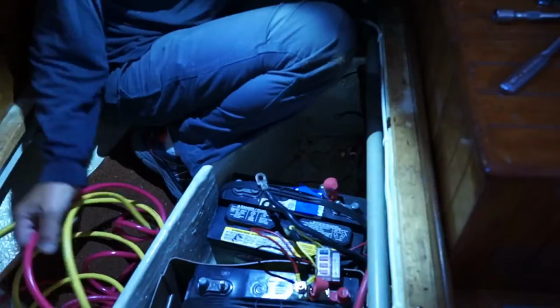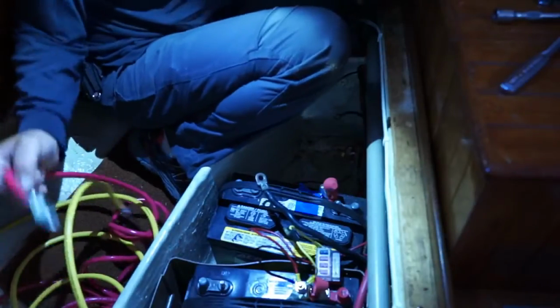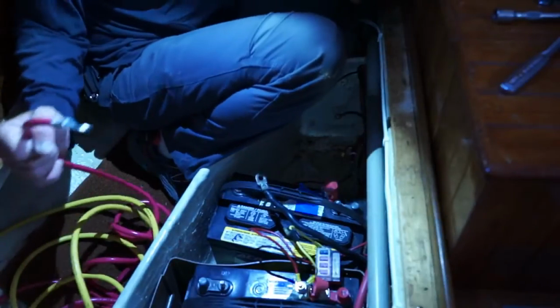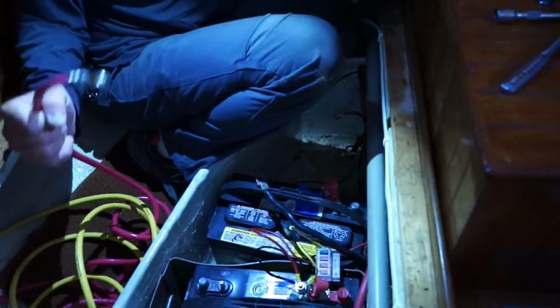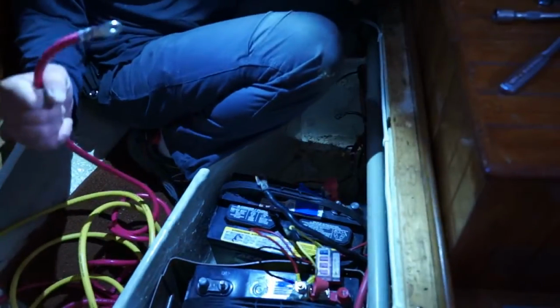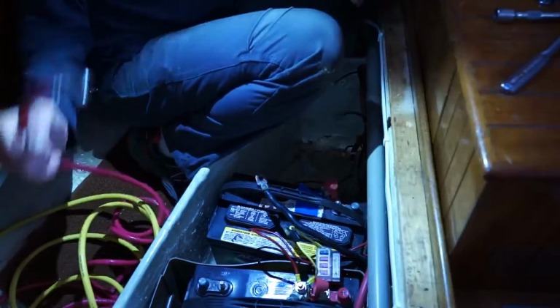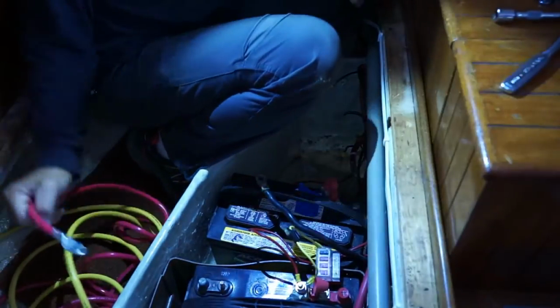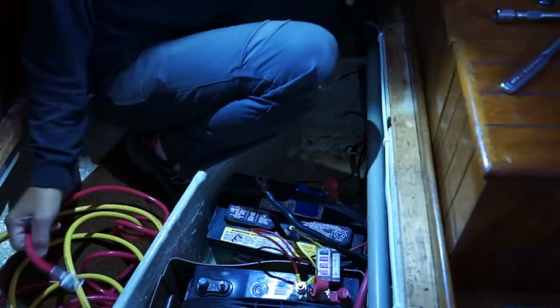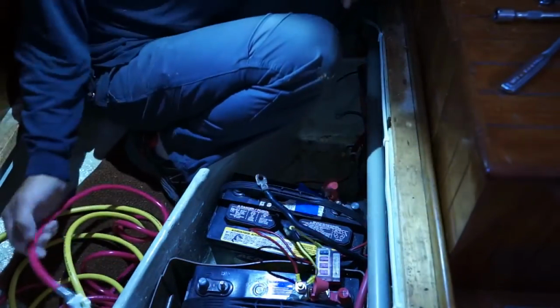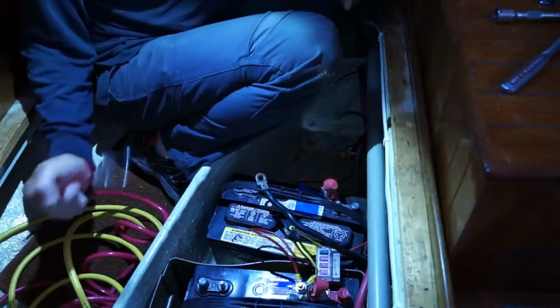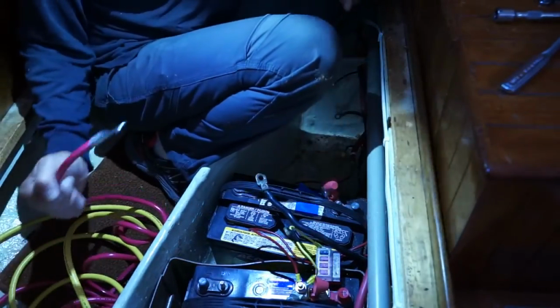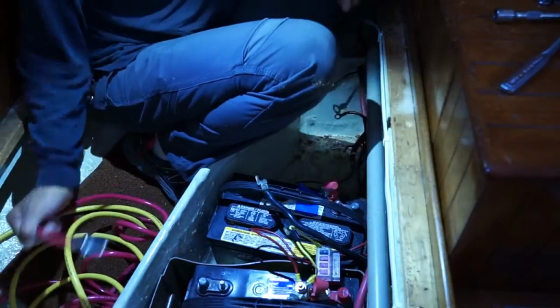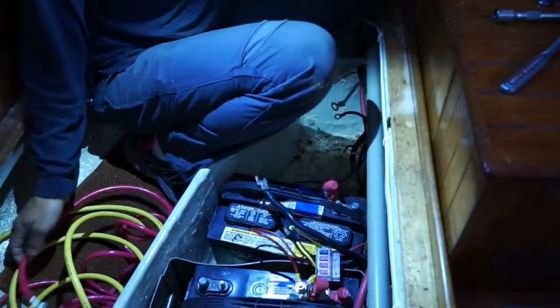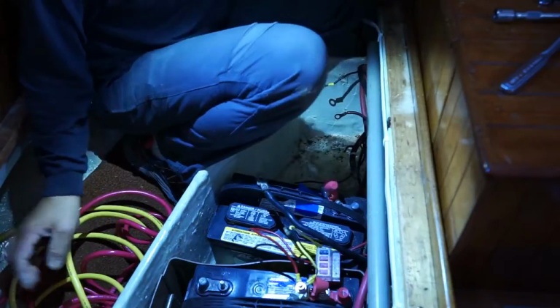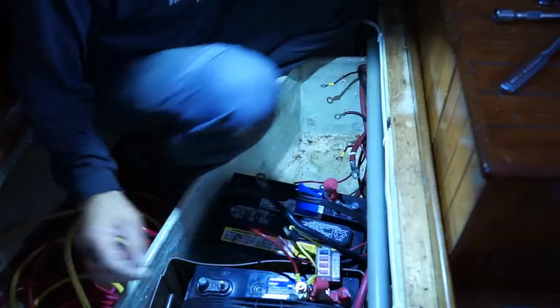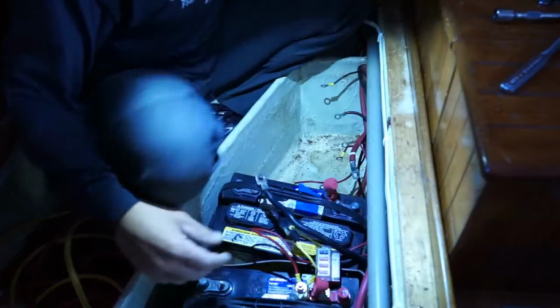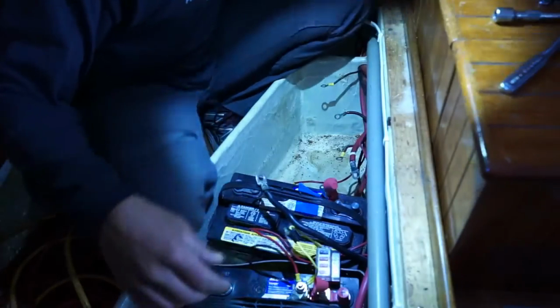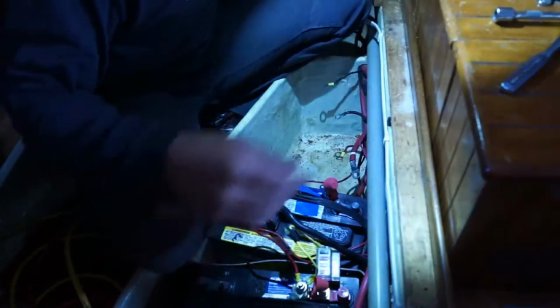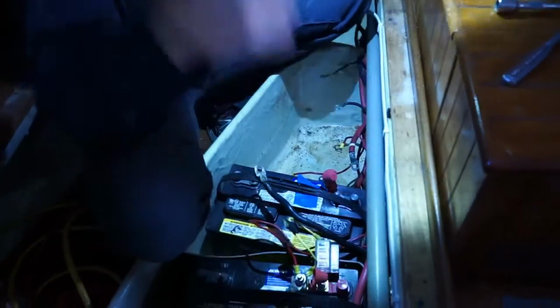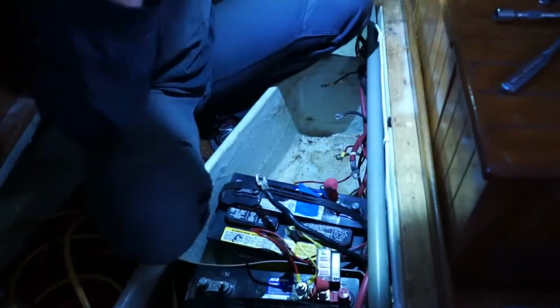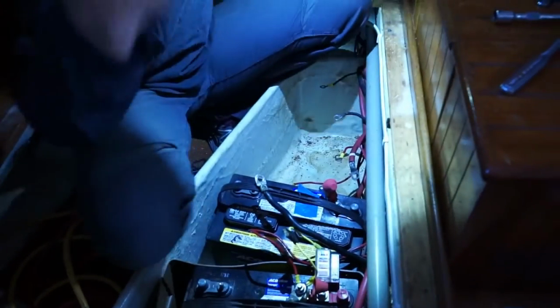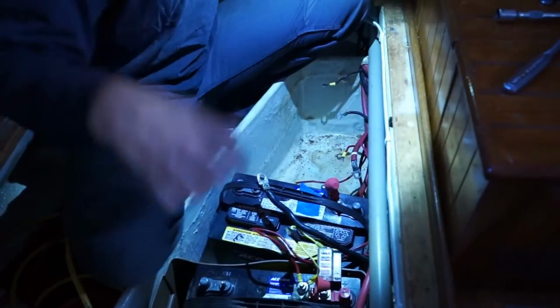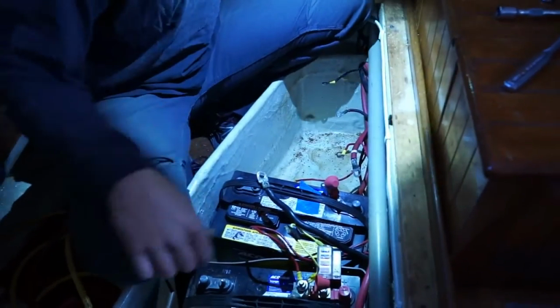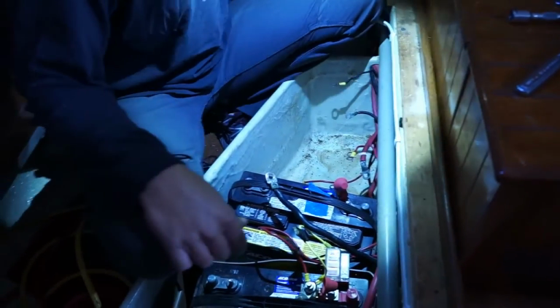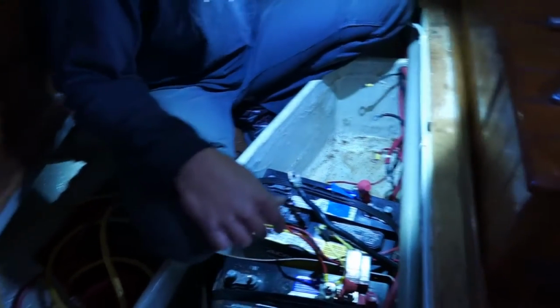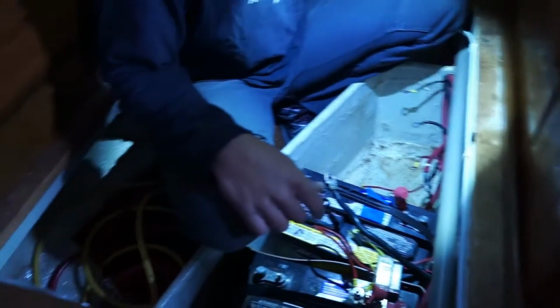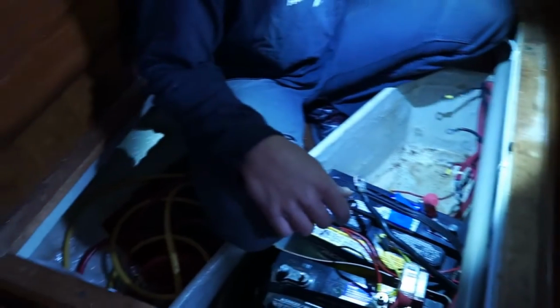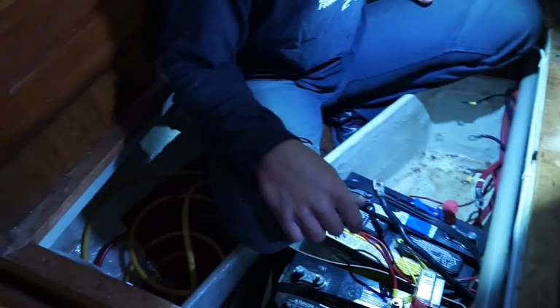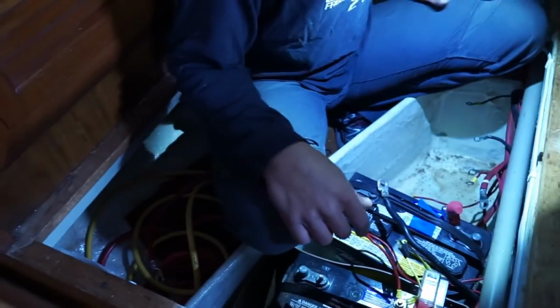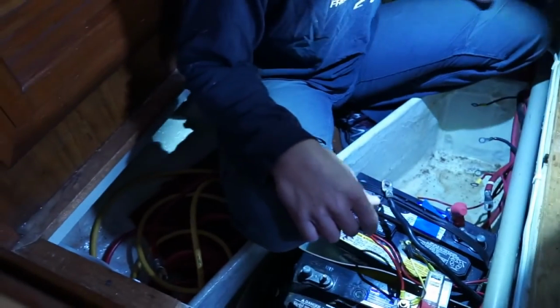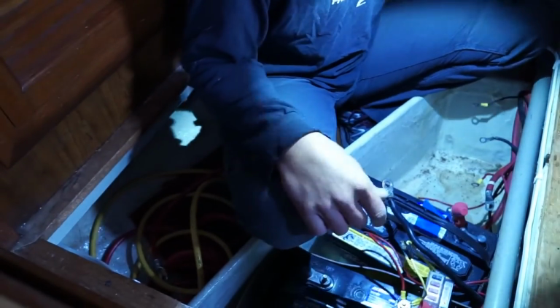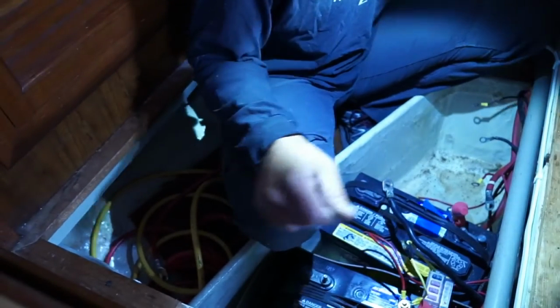This is the new wire that goes to the panel, and it's extra long.